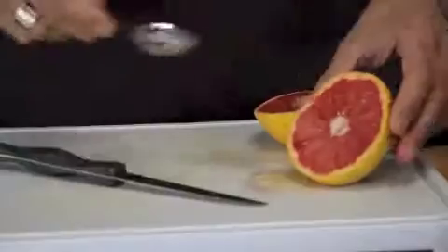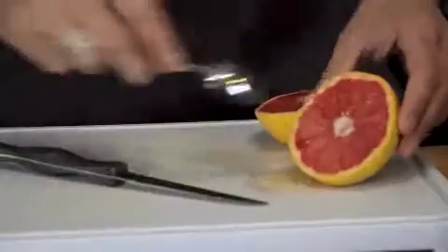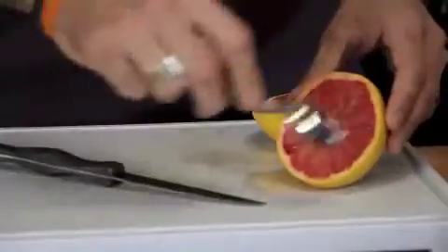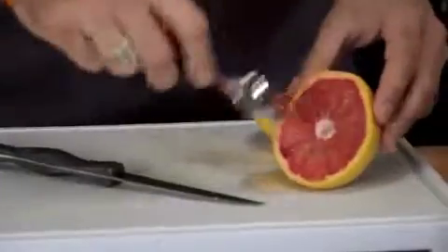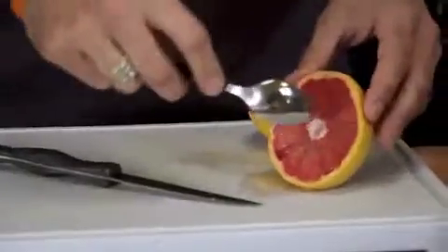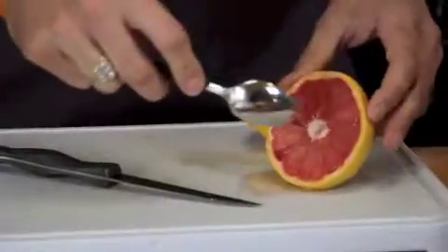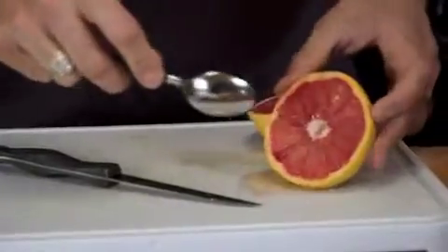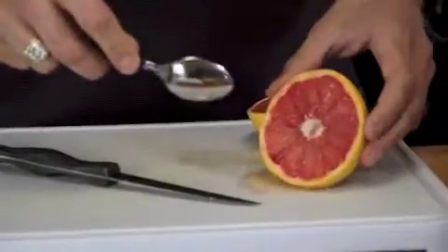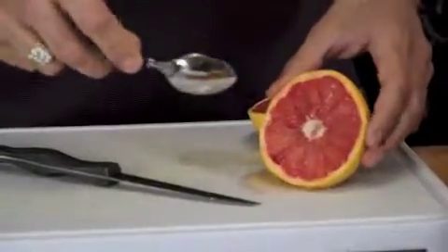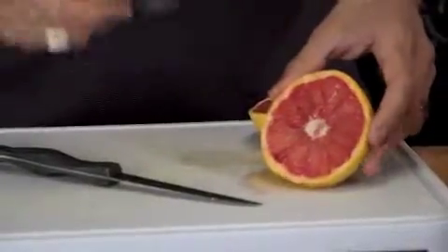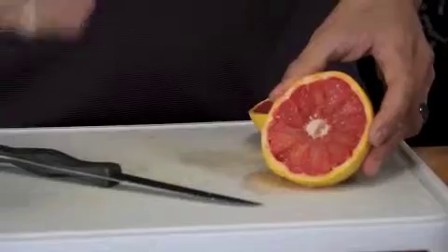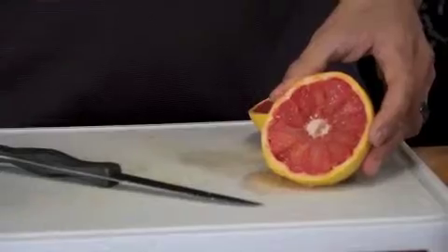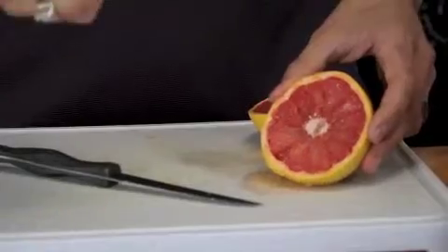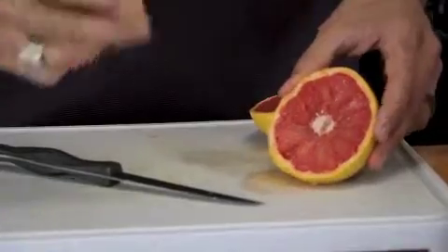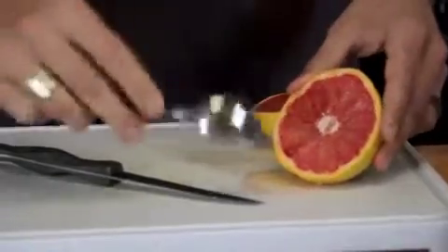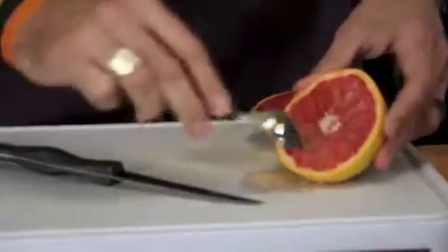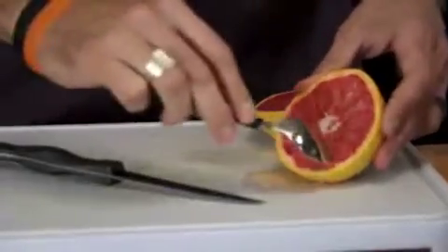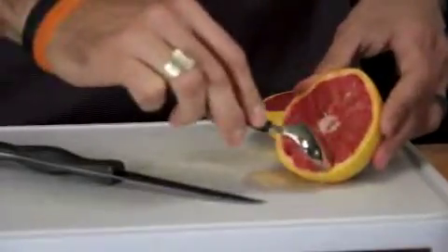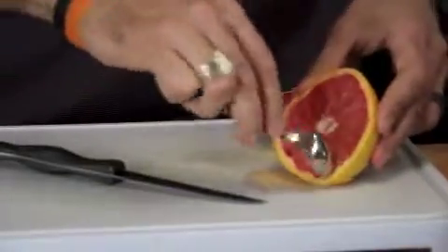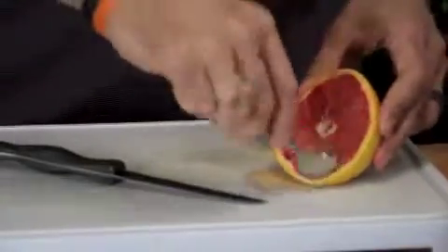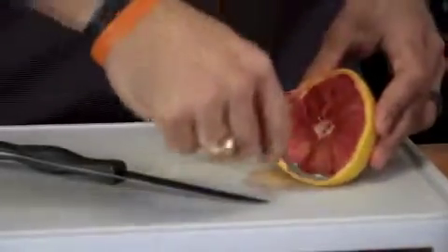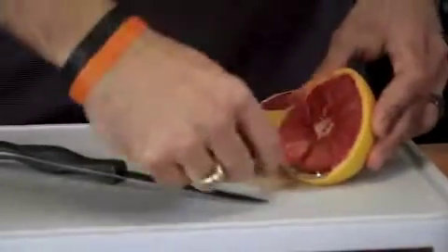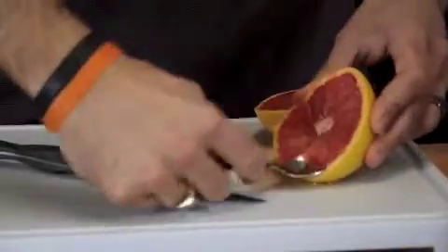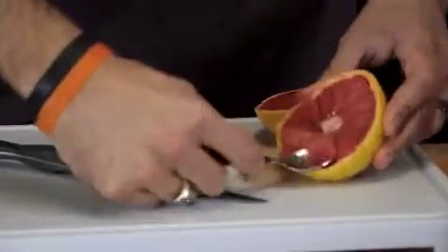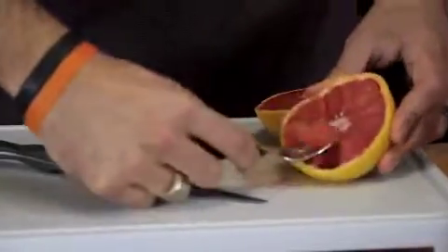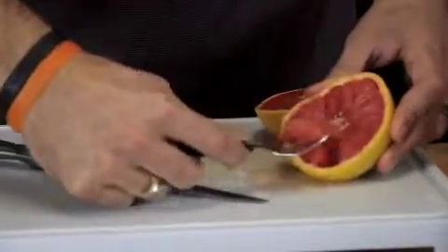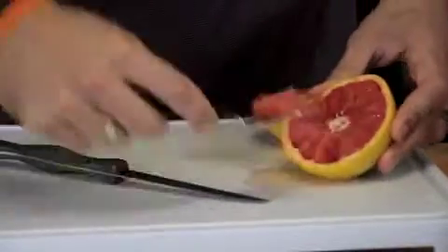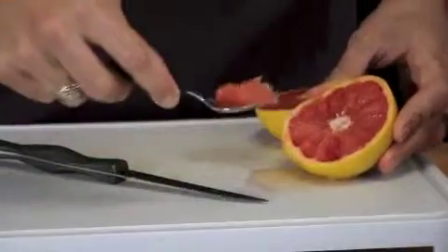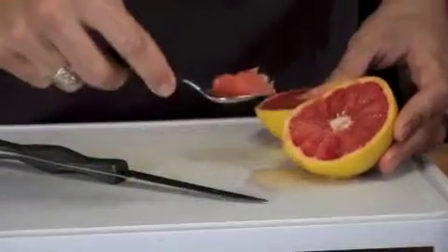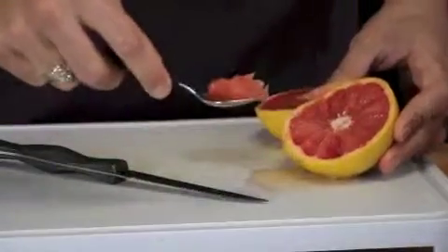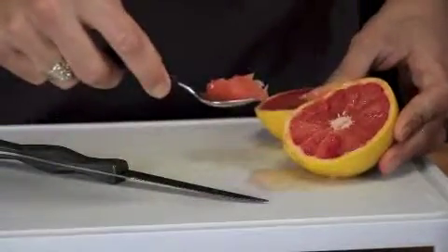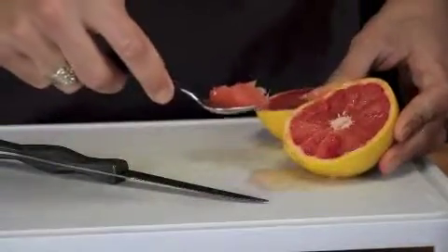Now that you've cut around all of your sections, grab a small teaspoon and you can scoop it right out. Now you've got grapefruit to enjoy.